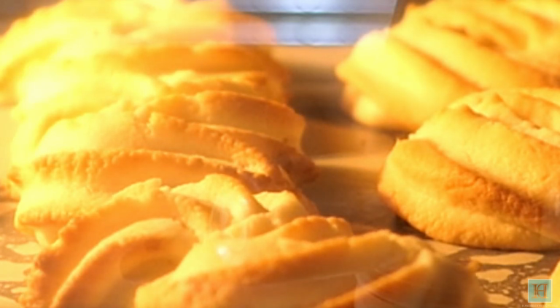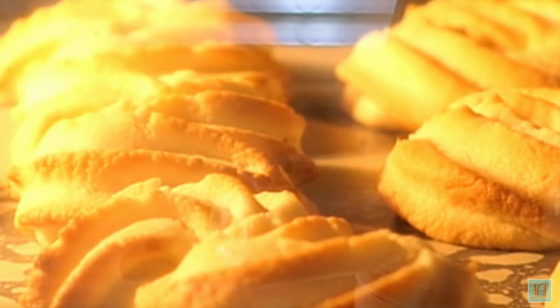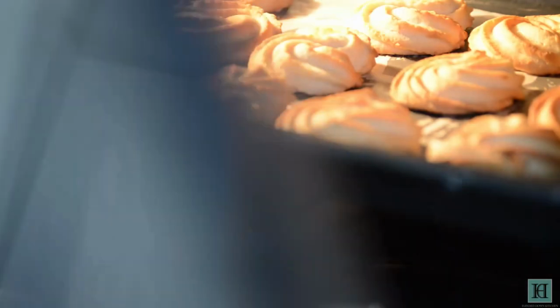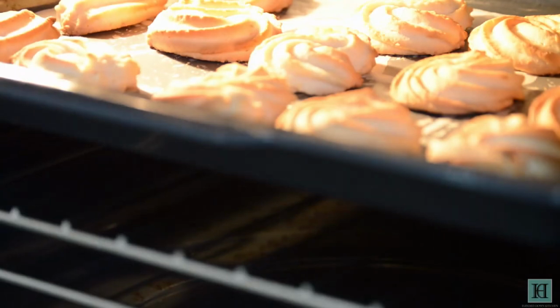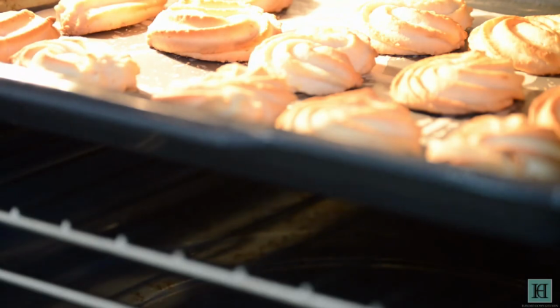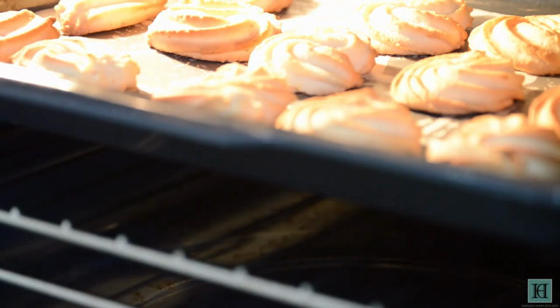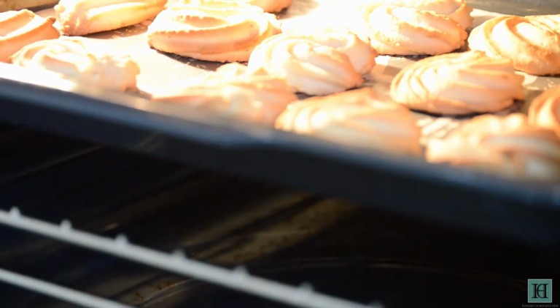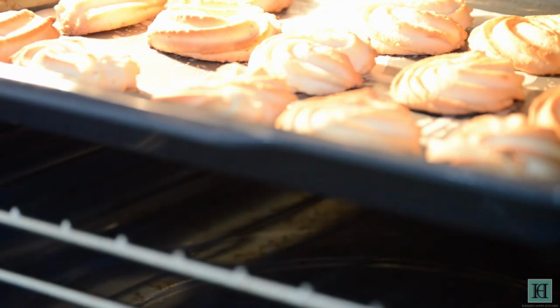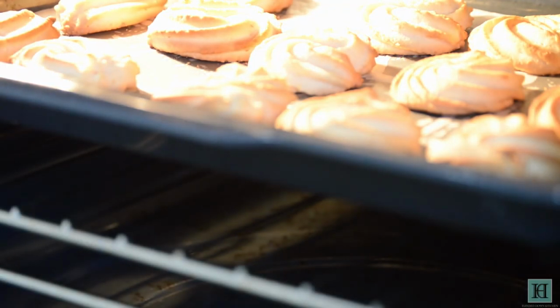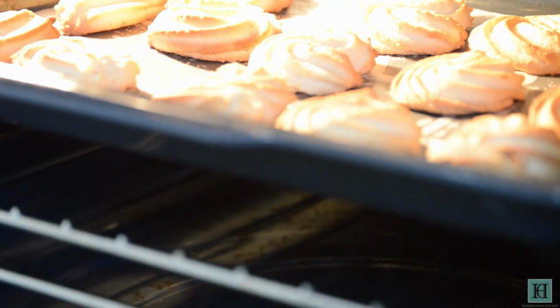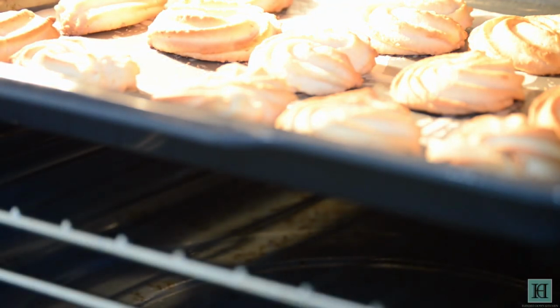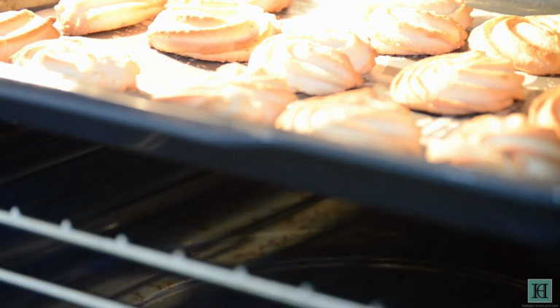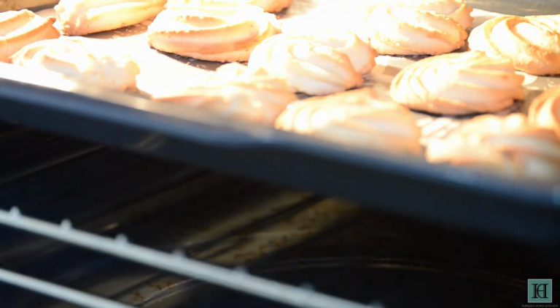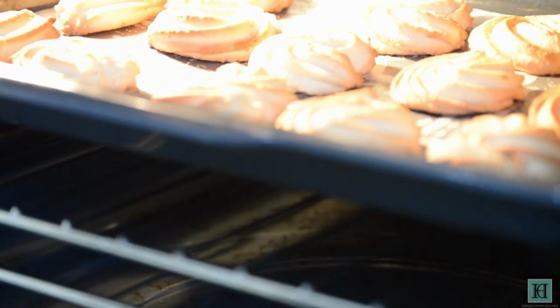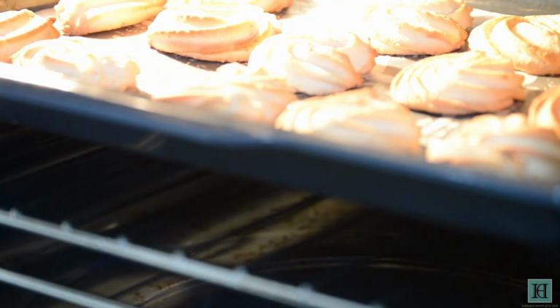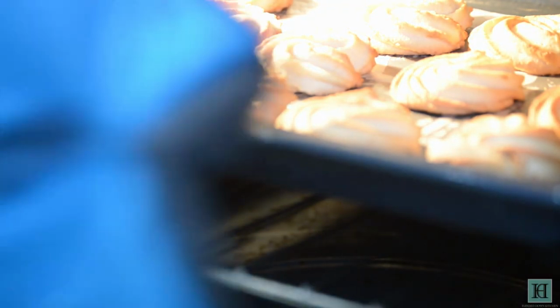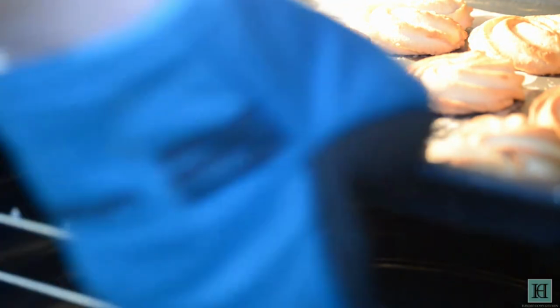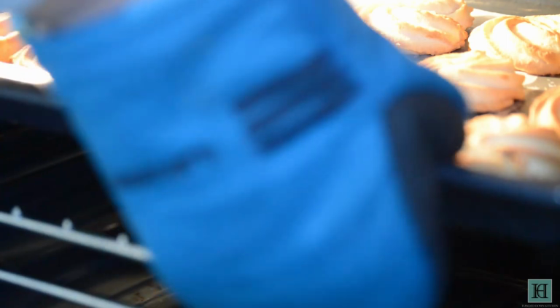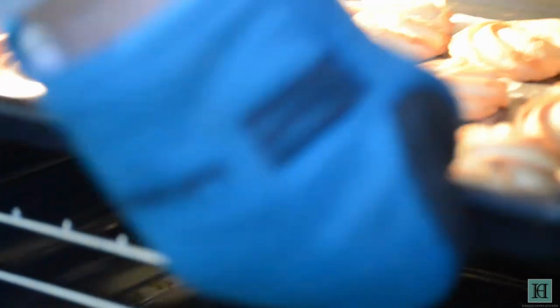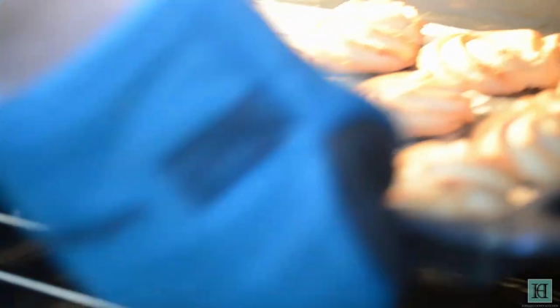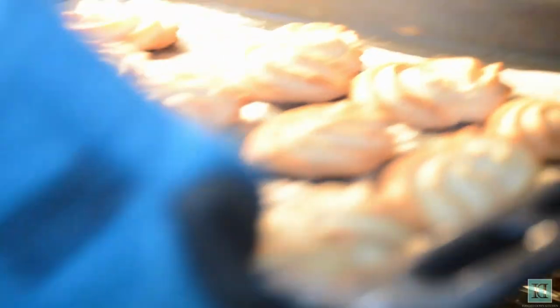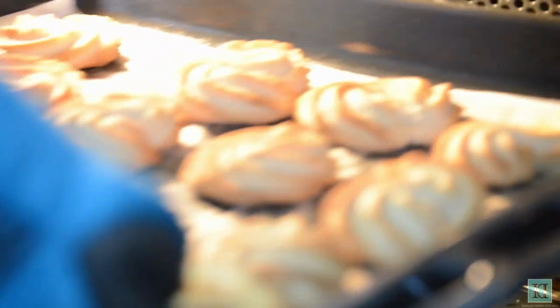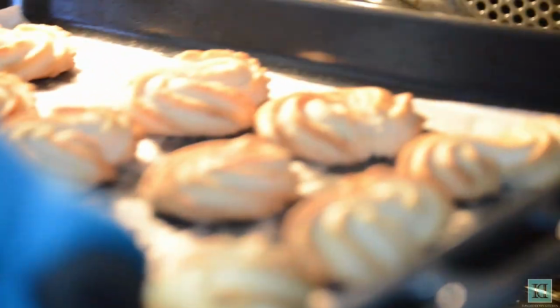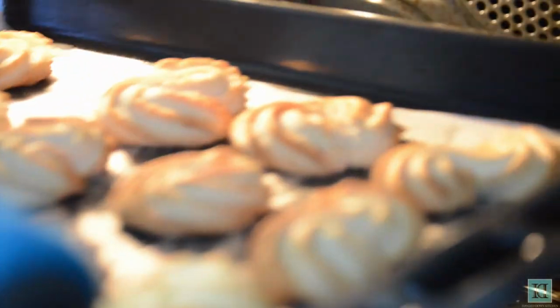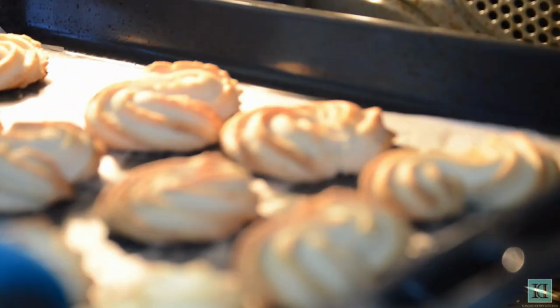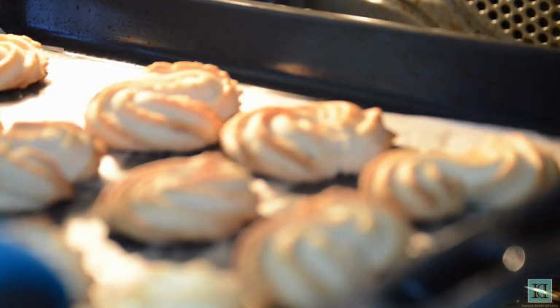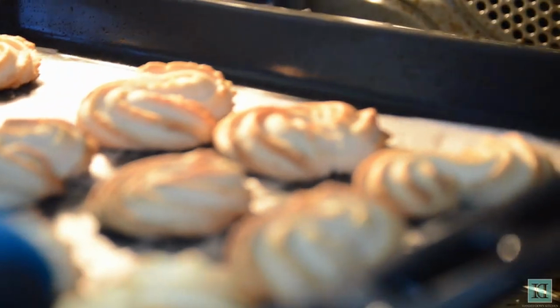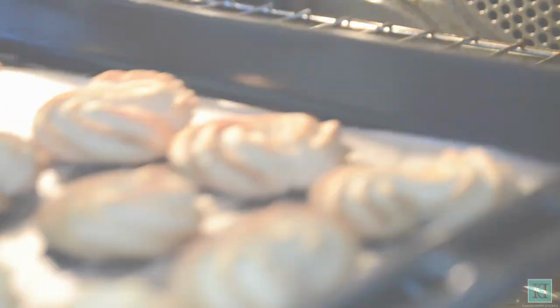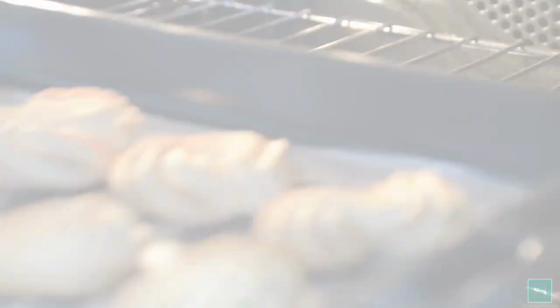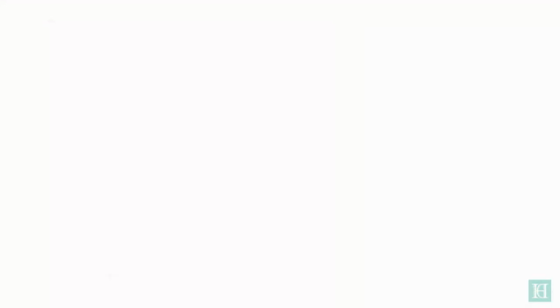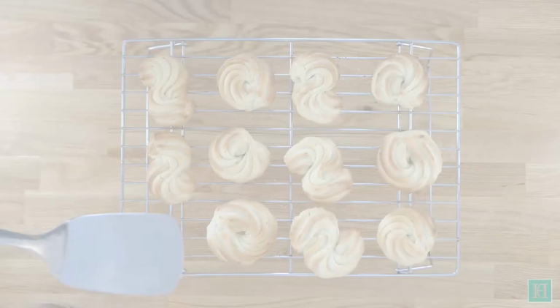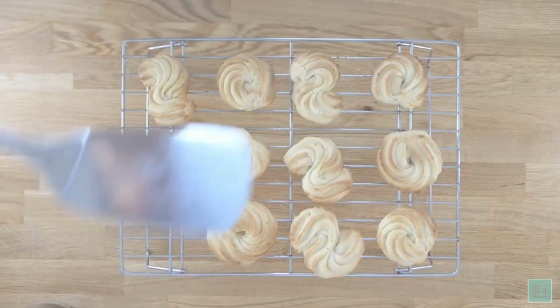Once these are done, transfer your biscuits onto a wire tray until they've cooled down completely.